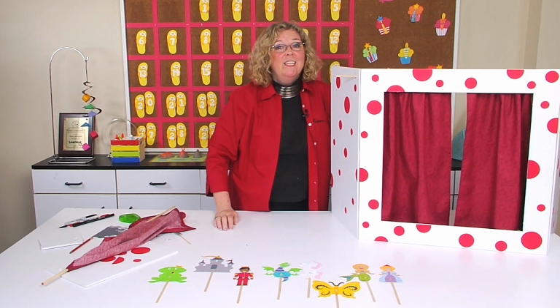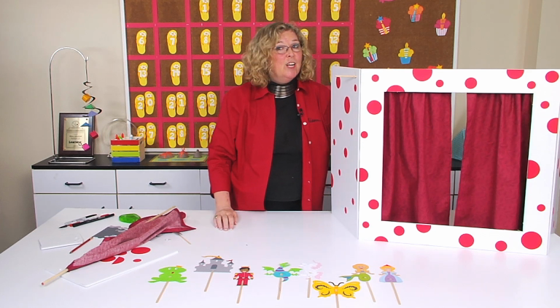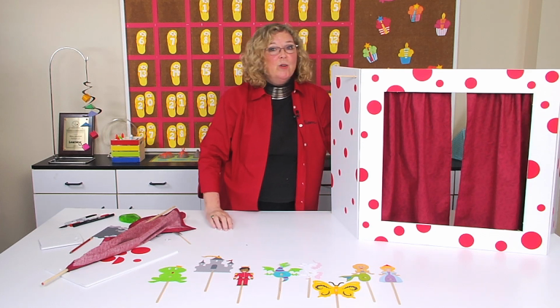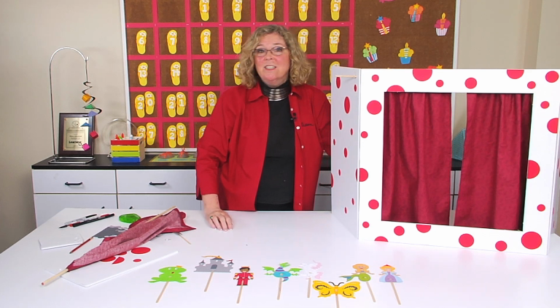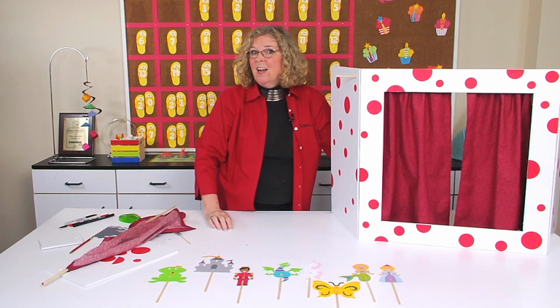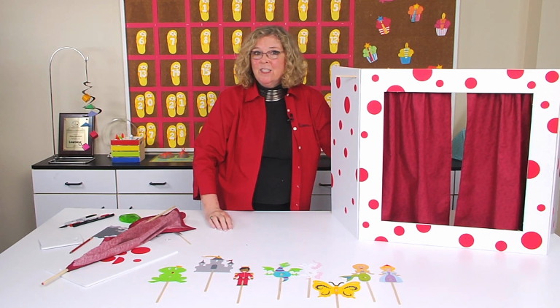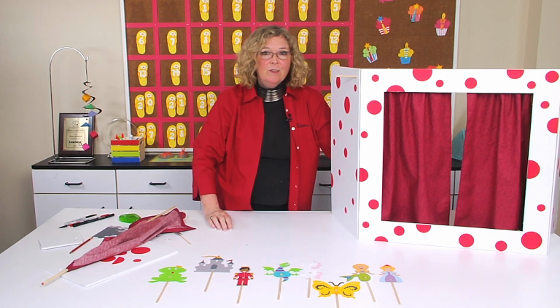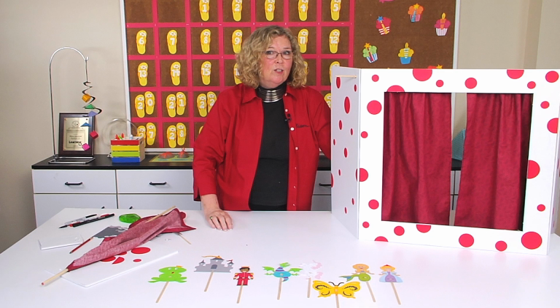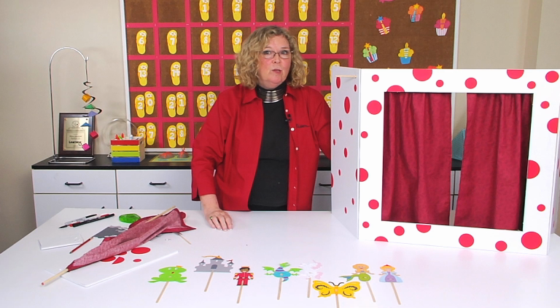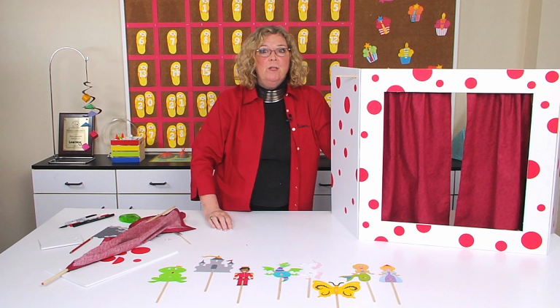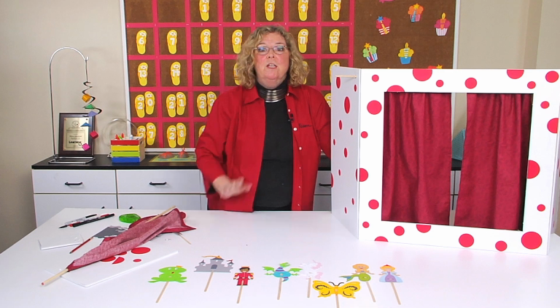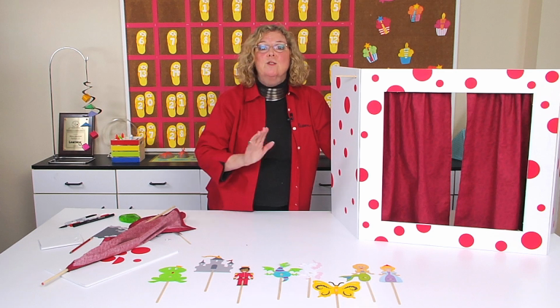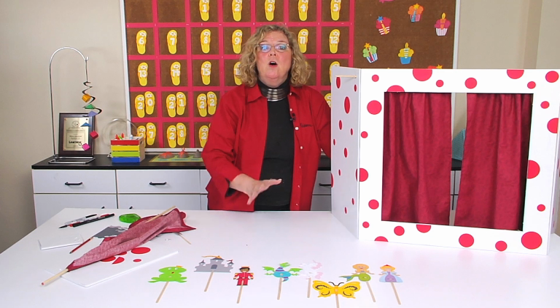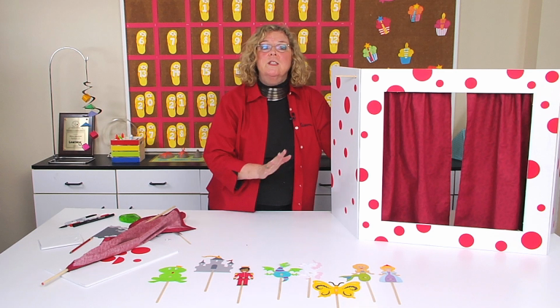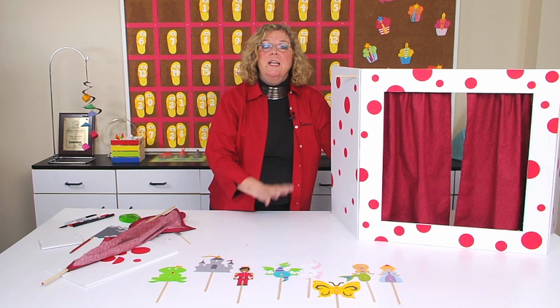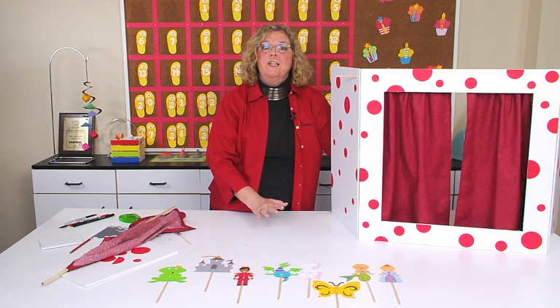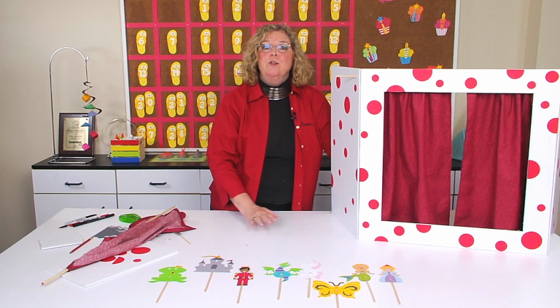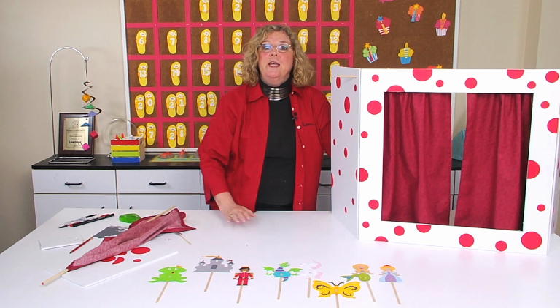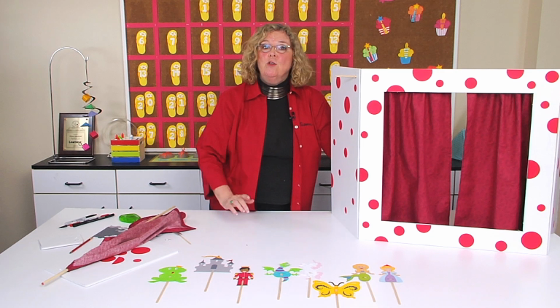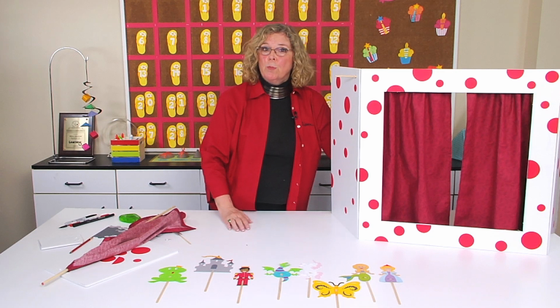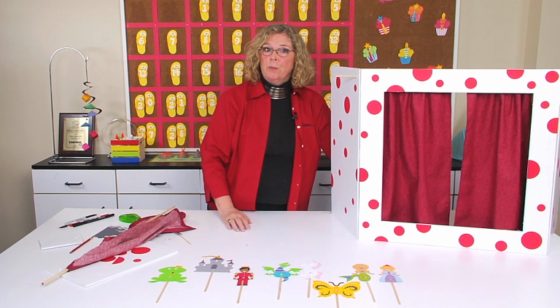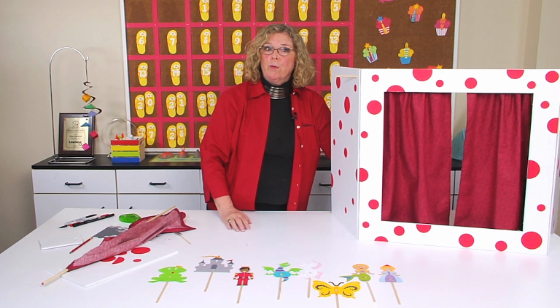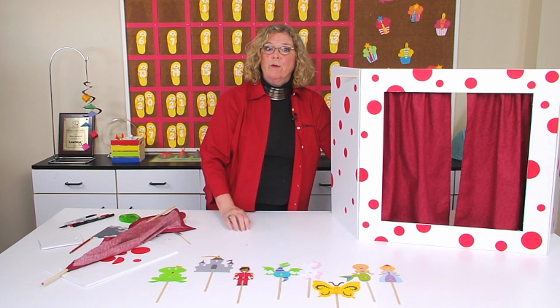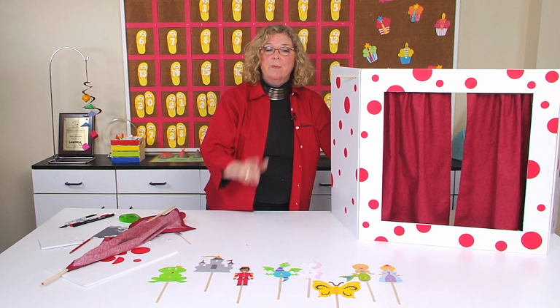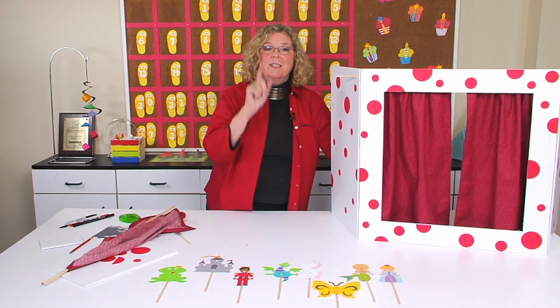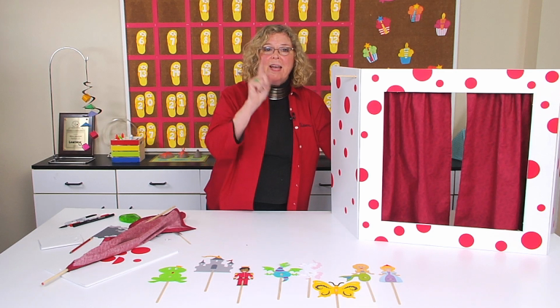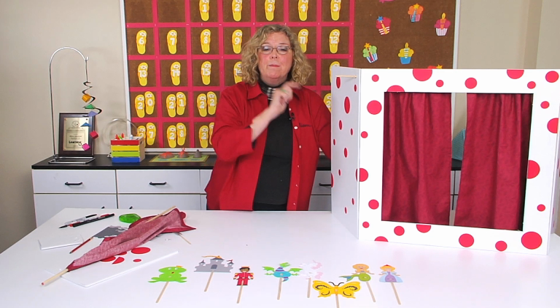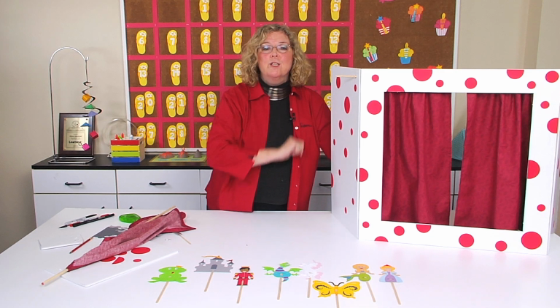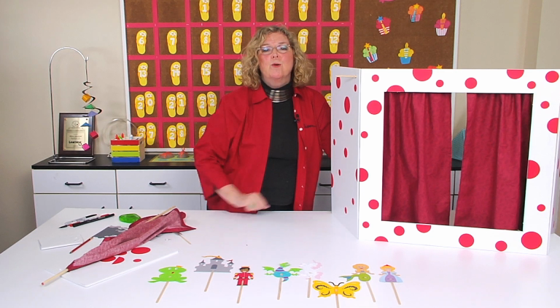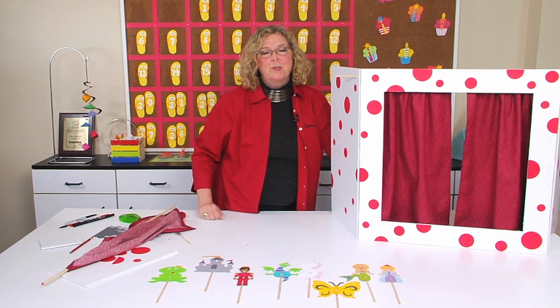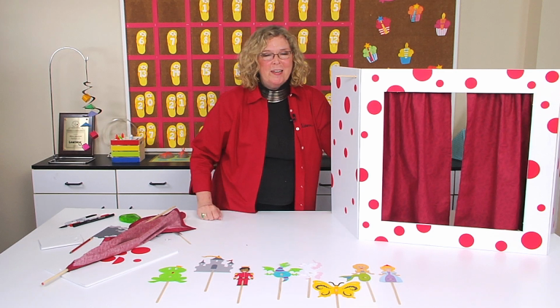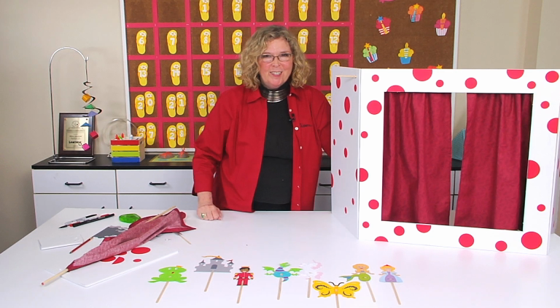It's not difficult to build a small stage to make your puppet programs that much more special.